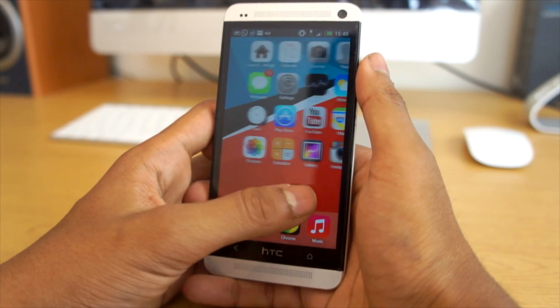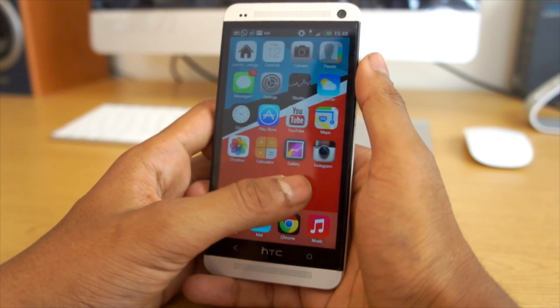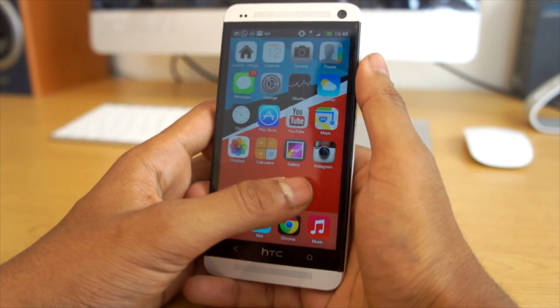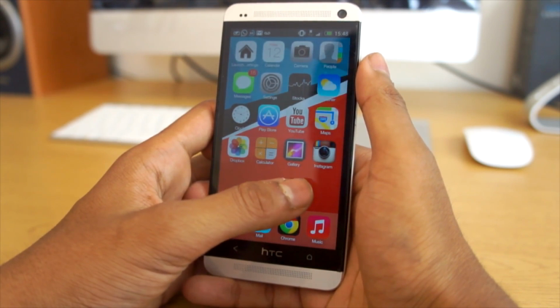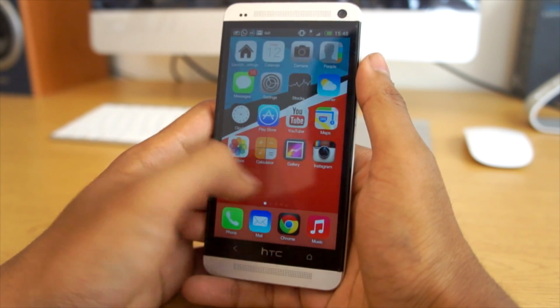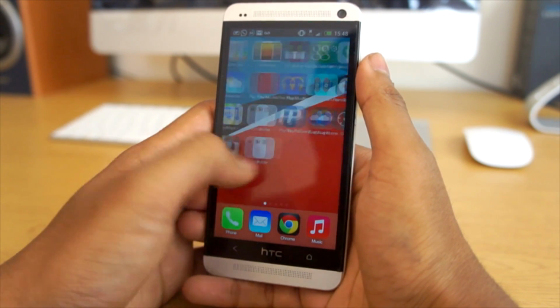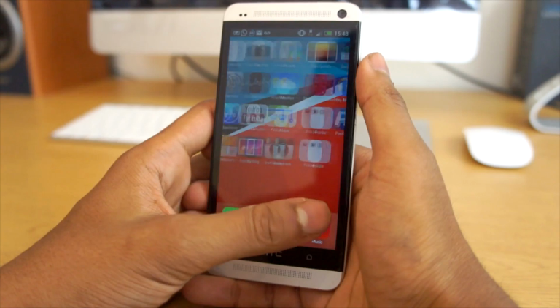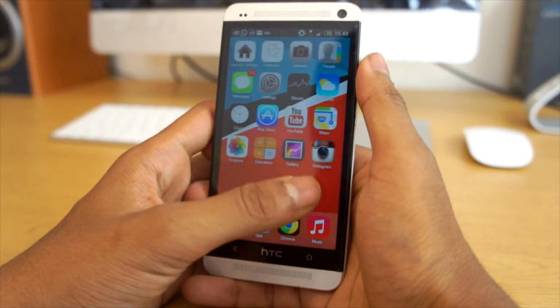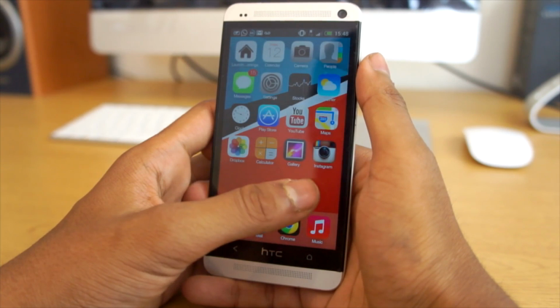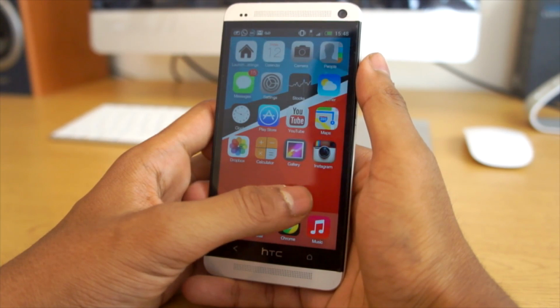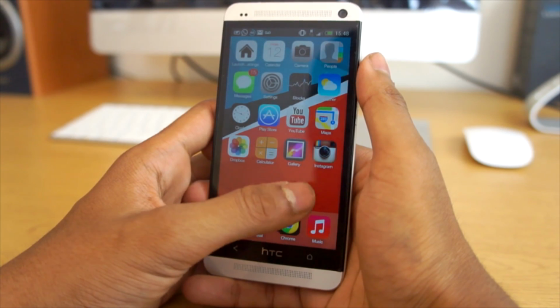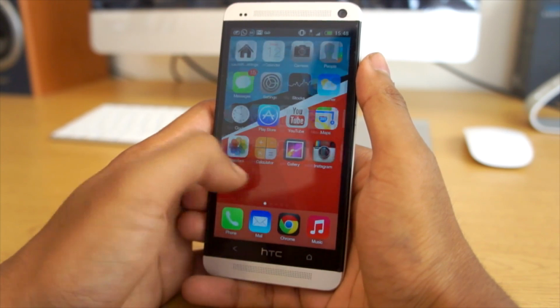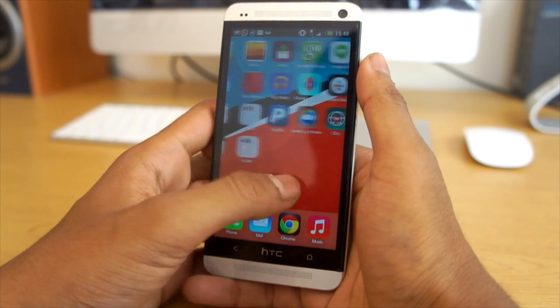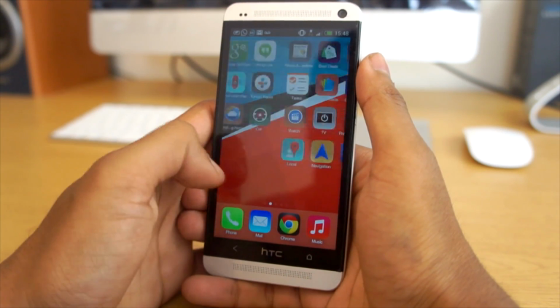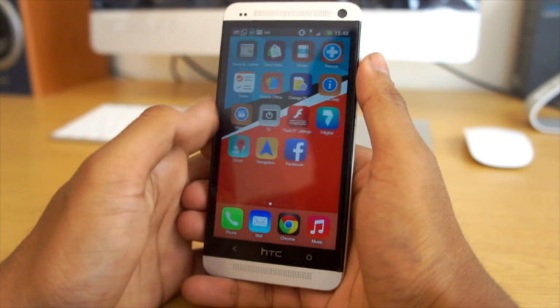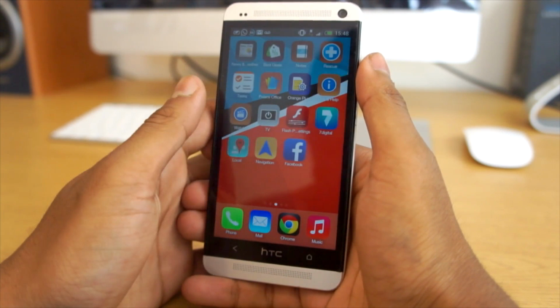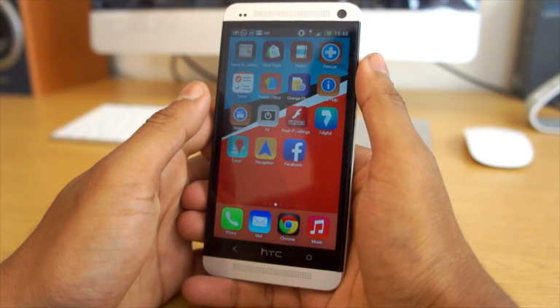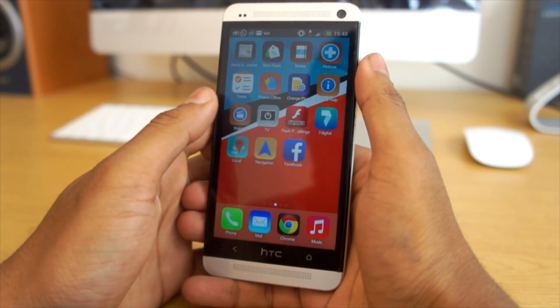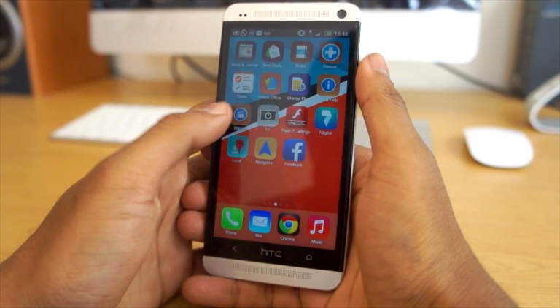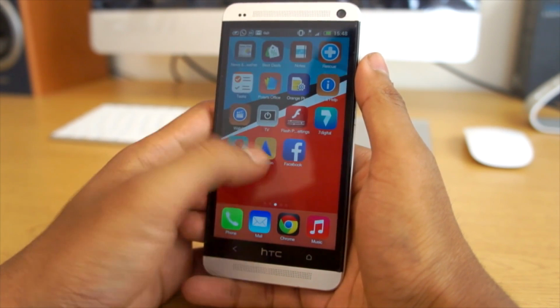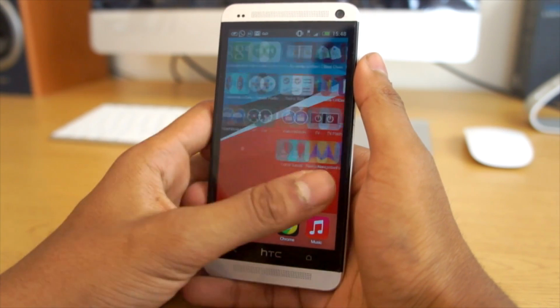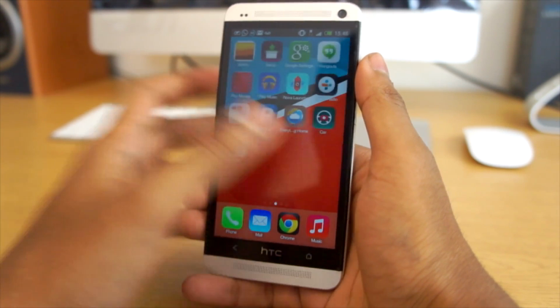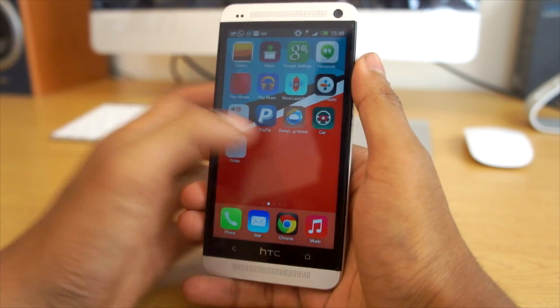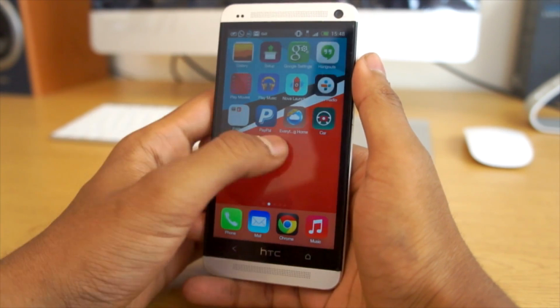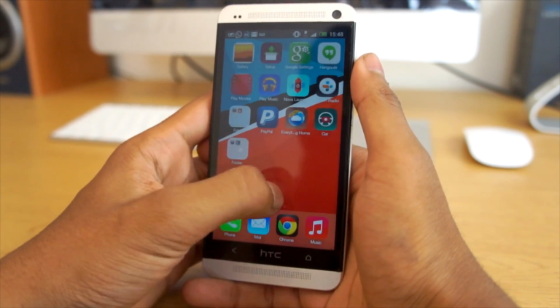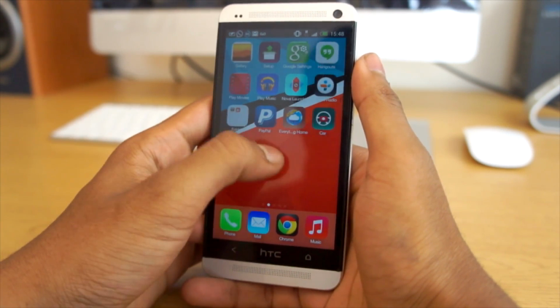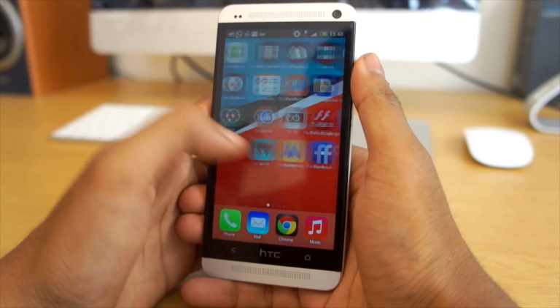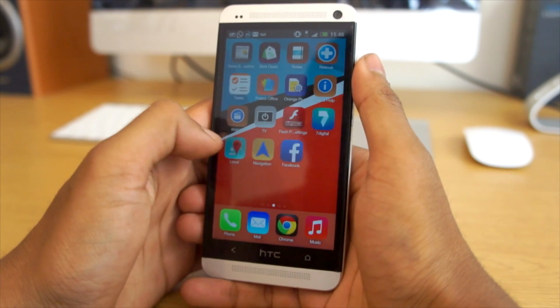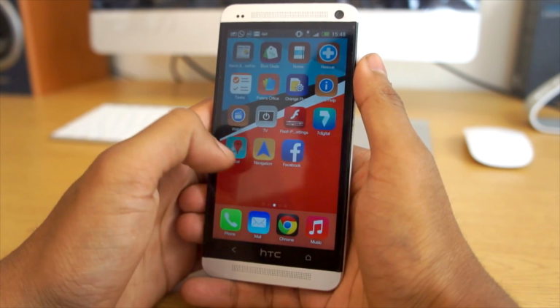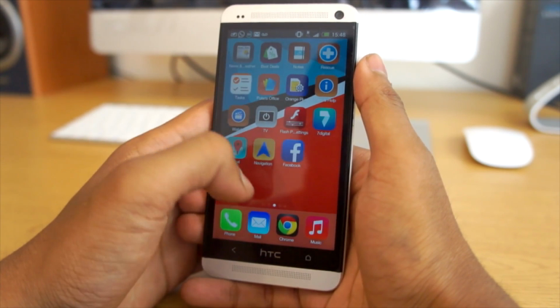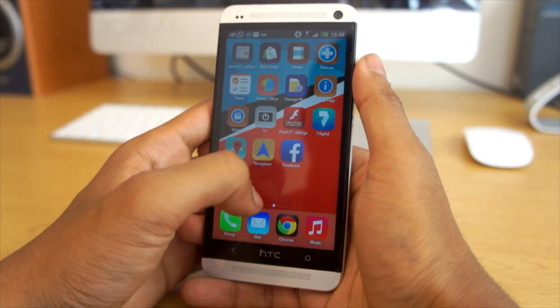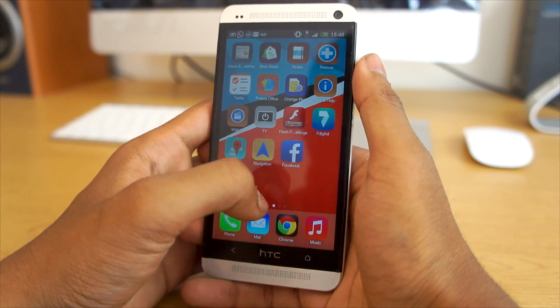I'm really digging the iOS 7 theme and liking it as well. If you want to try it out, I definitely advise you to check this launcher out because it's really cool.